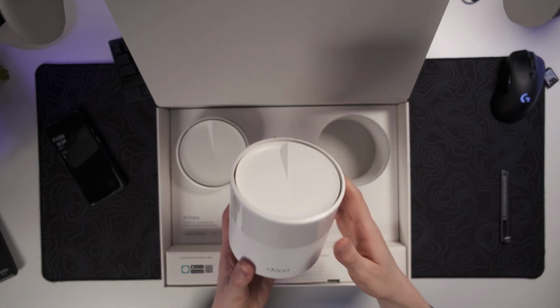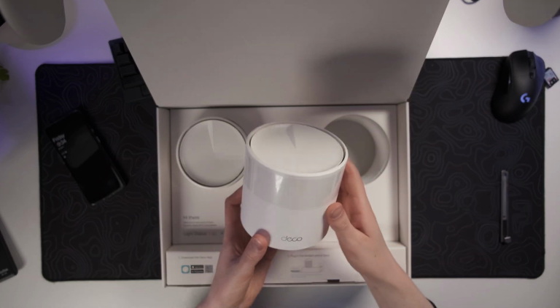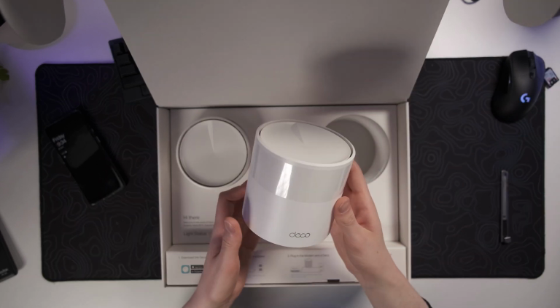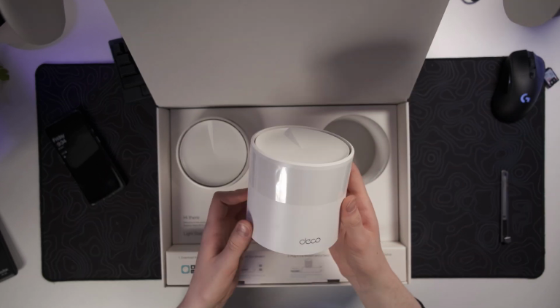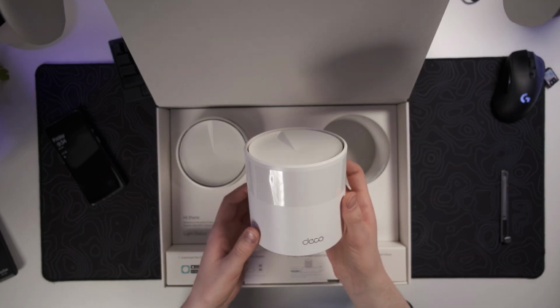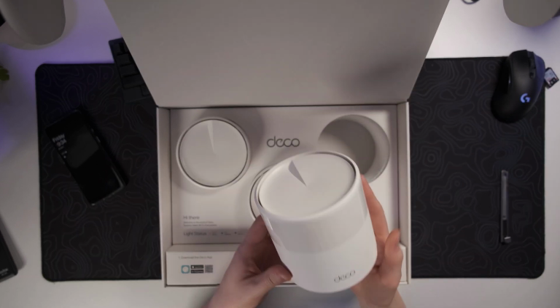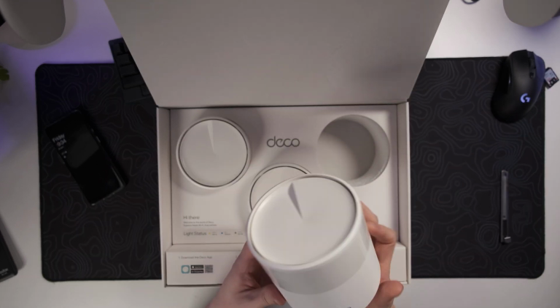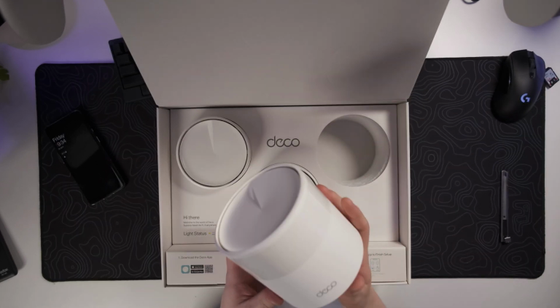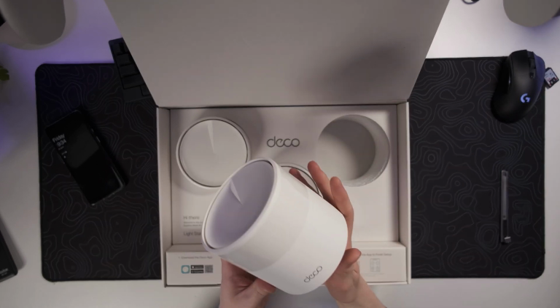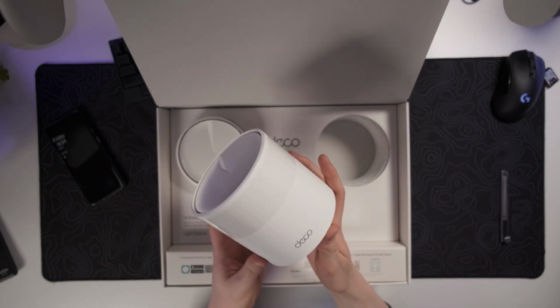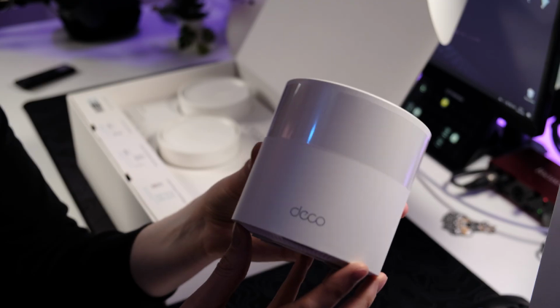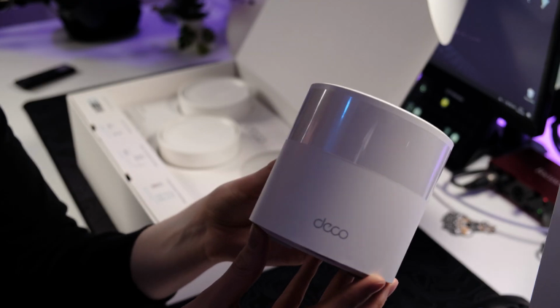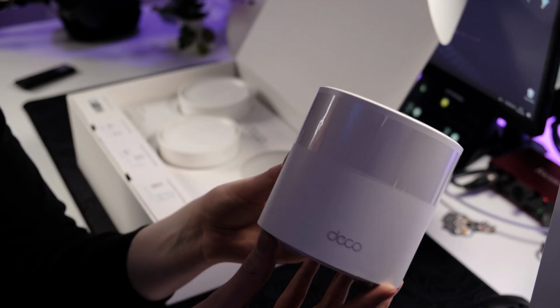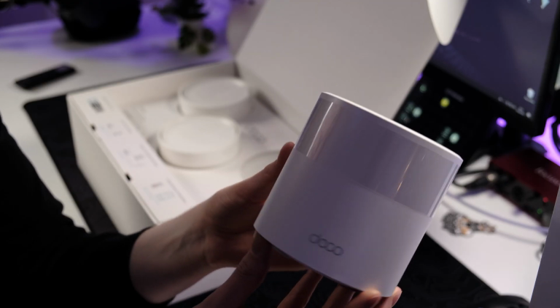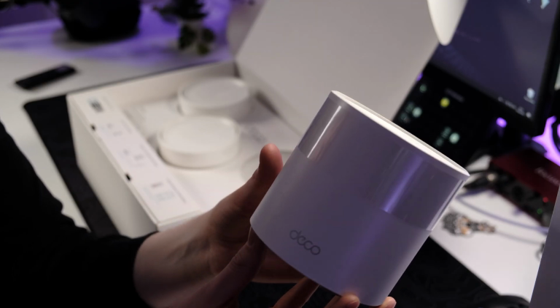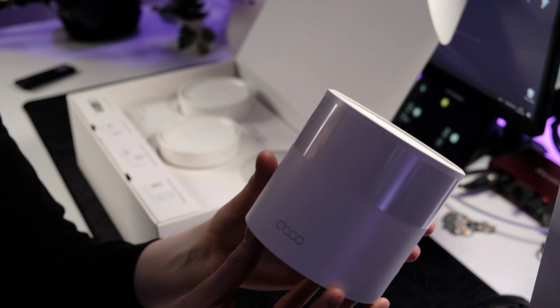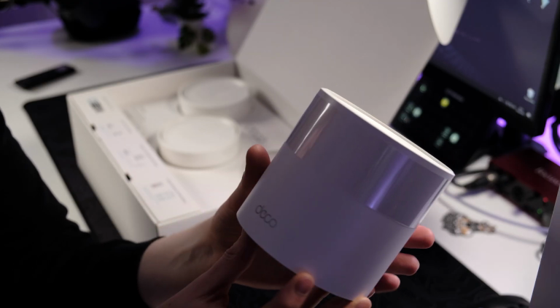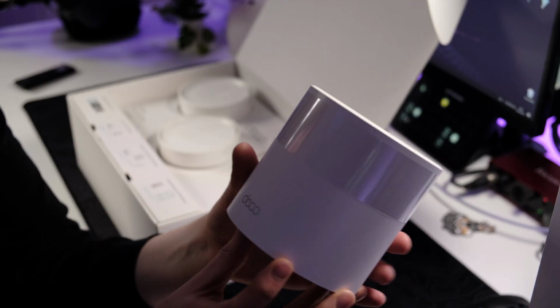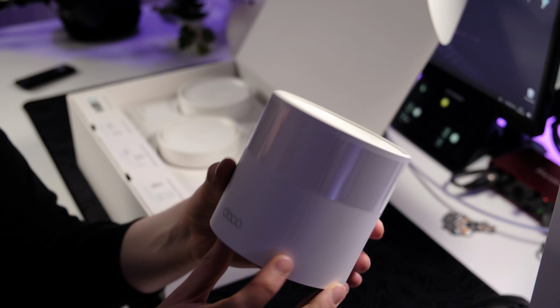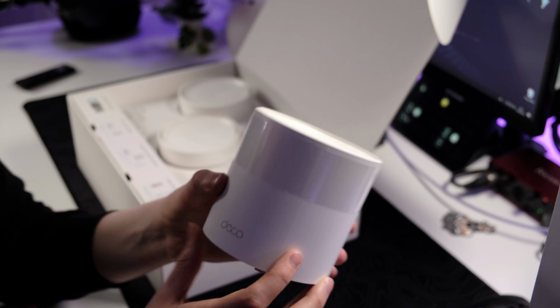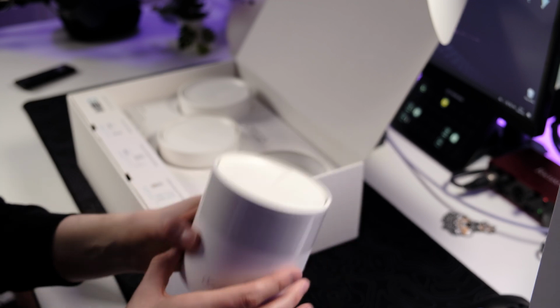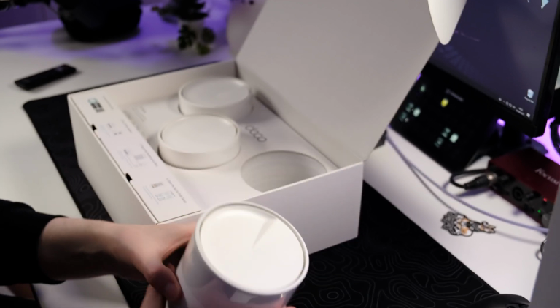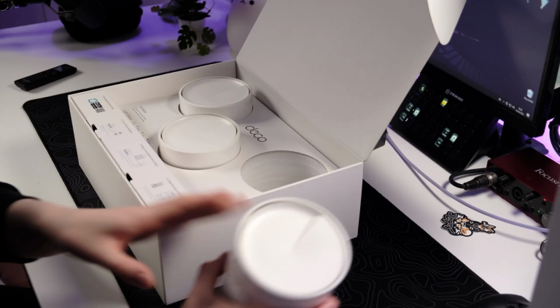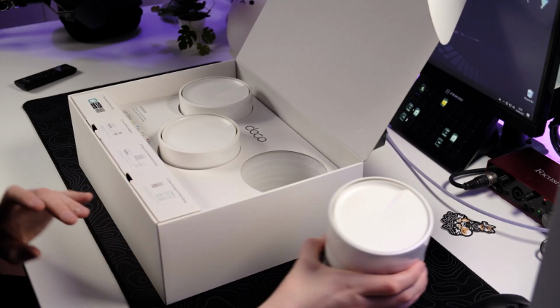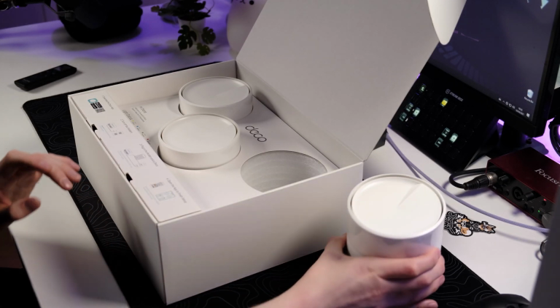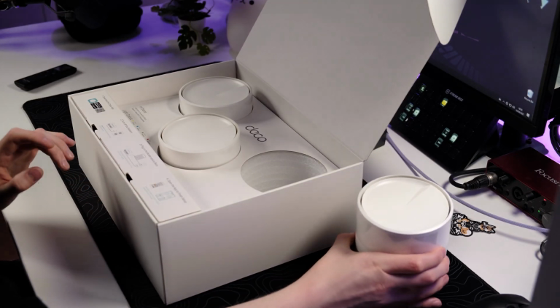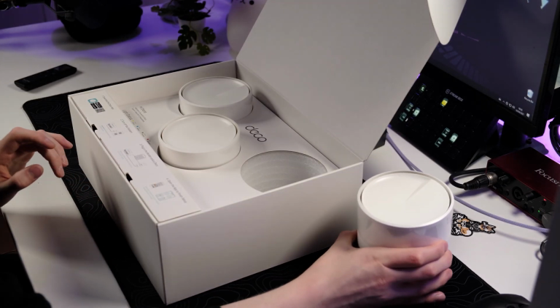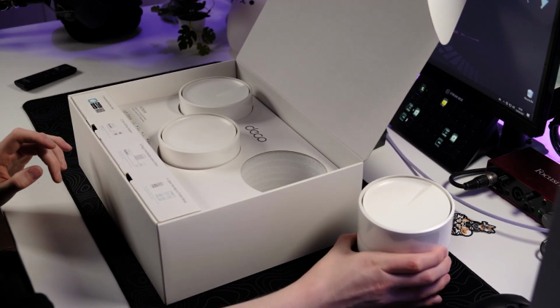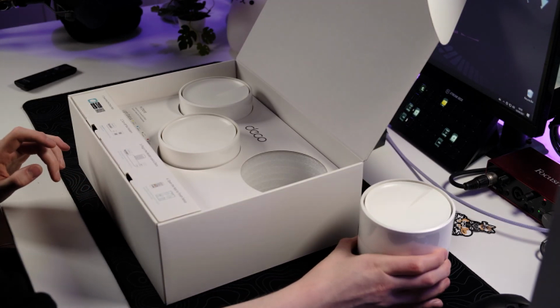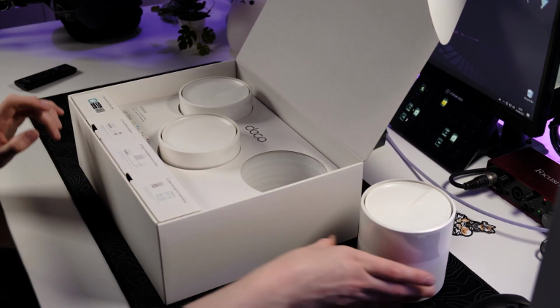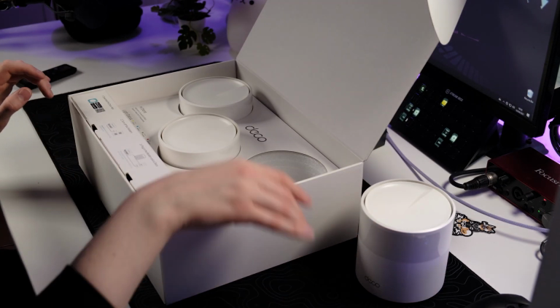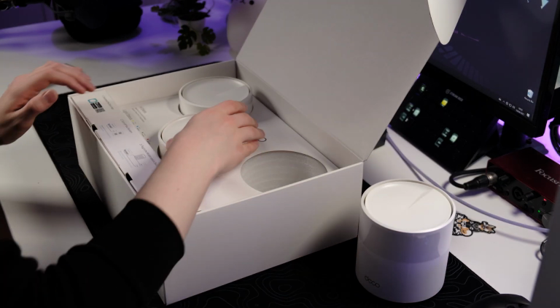We've got the app installed. It's asking us to accept the terms and conditions, so let's agree to that — we'll have to sign up. Let's go further in and take out the individual Deco units themselves. They're actually really nicely designed with a really minimalistic design, which is cool to see.